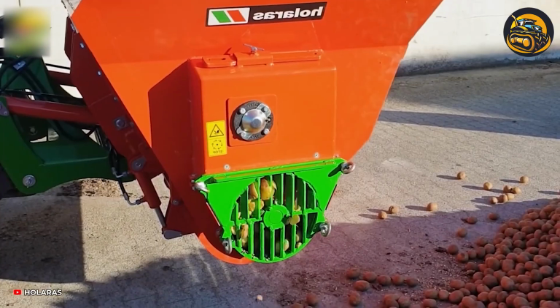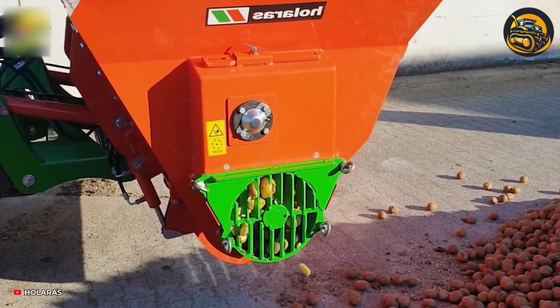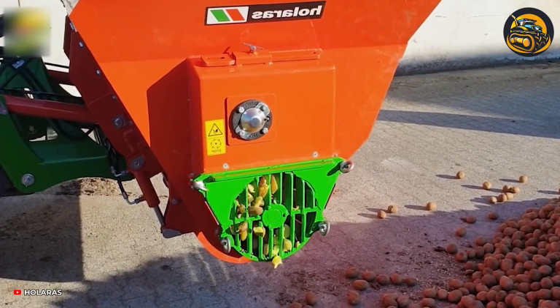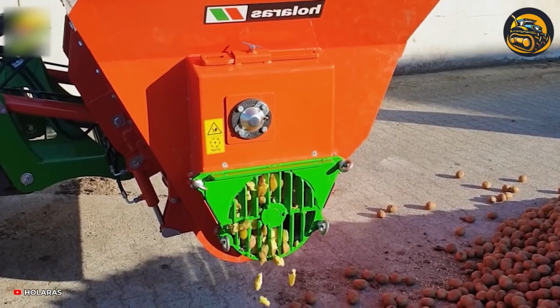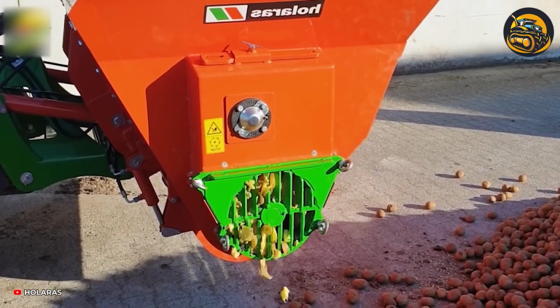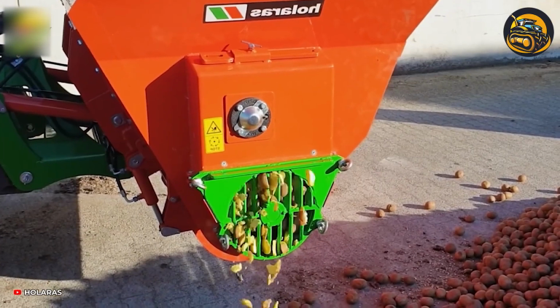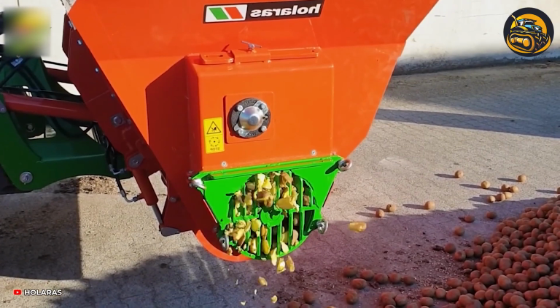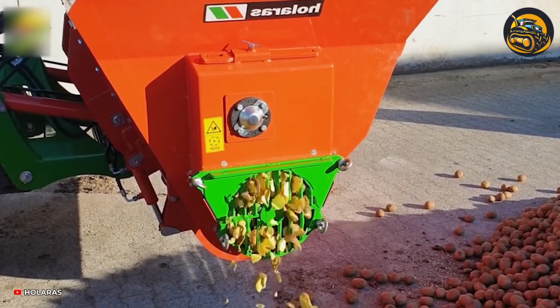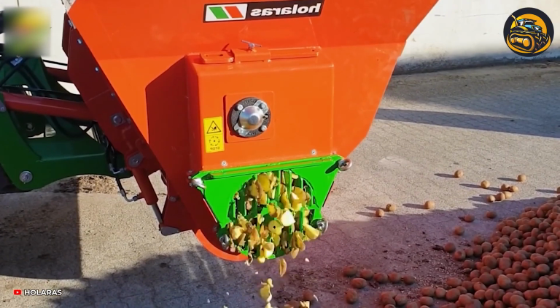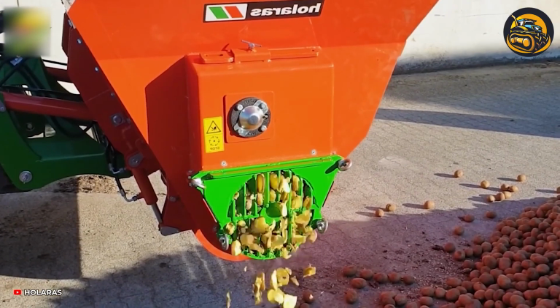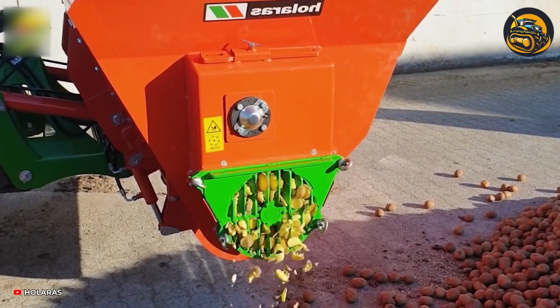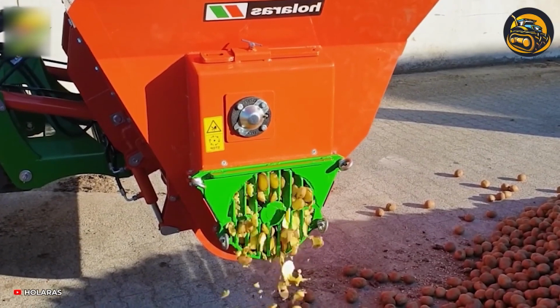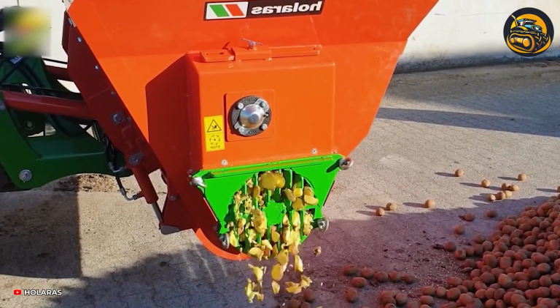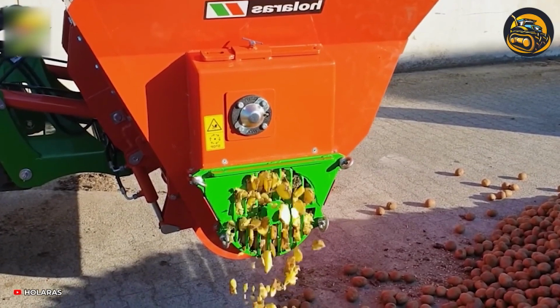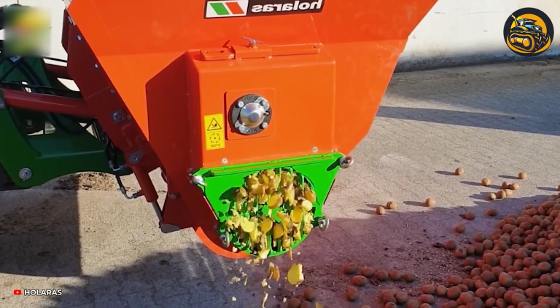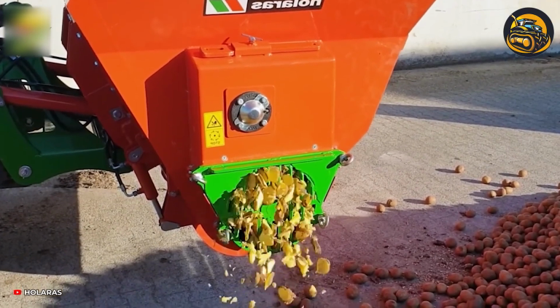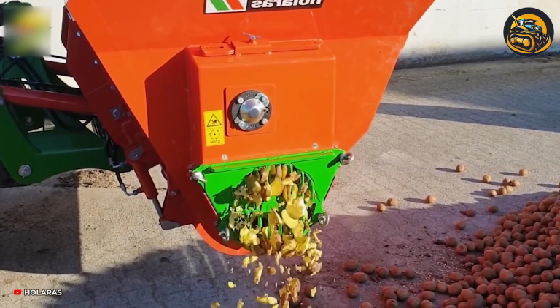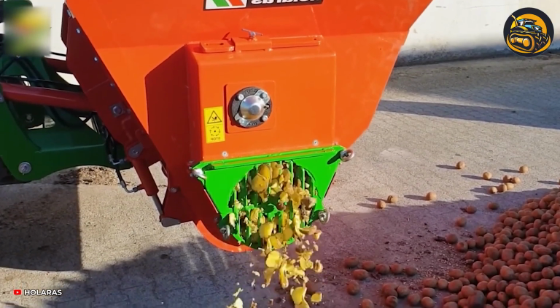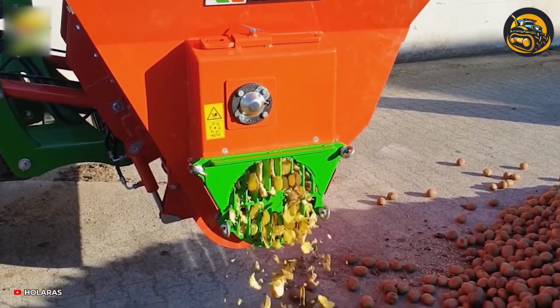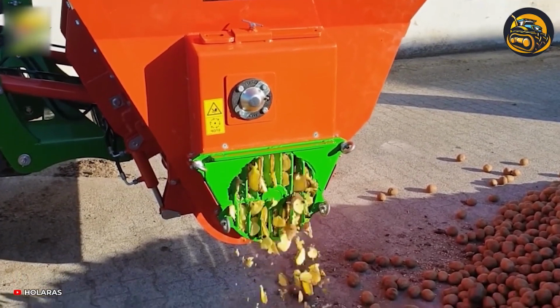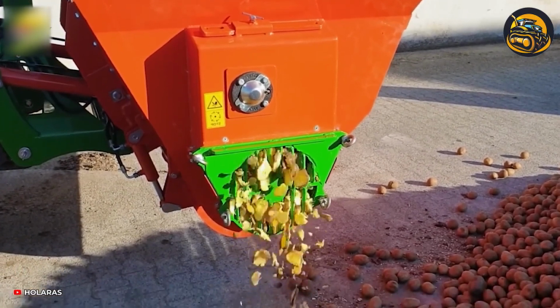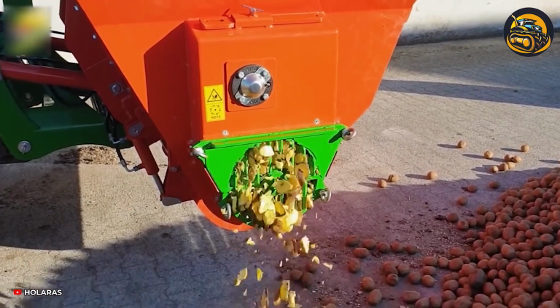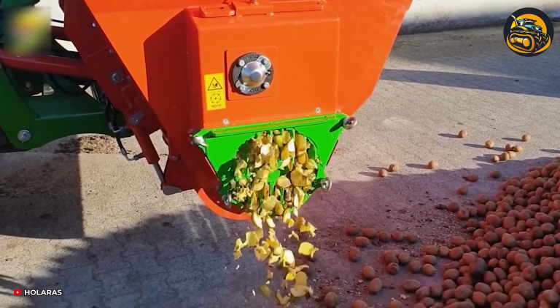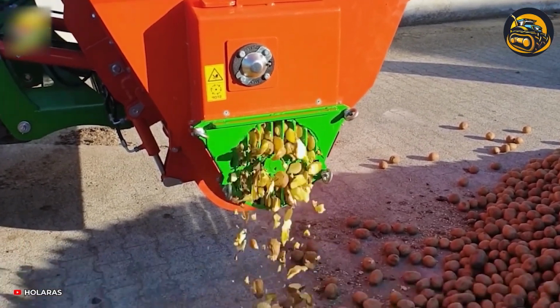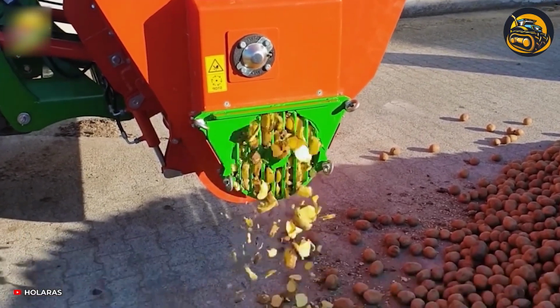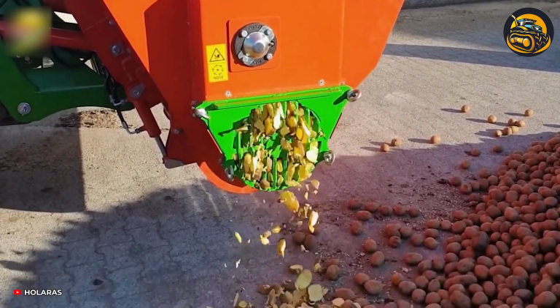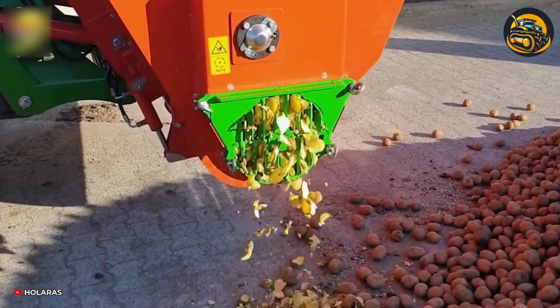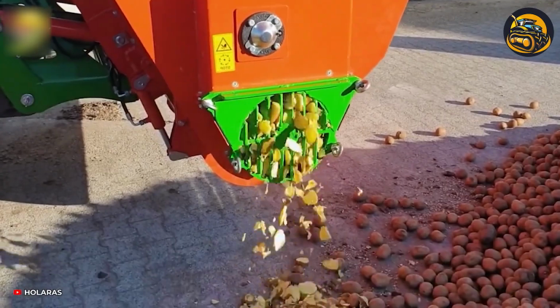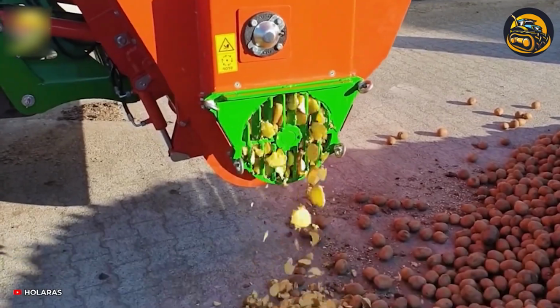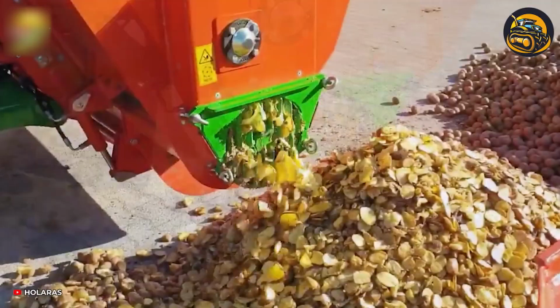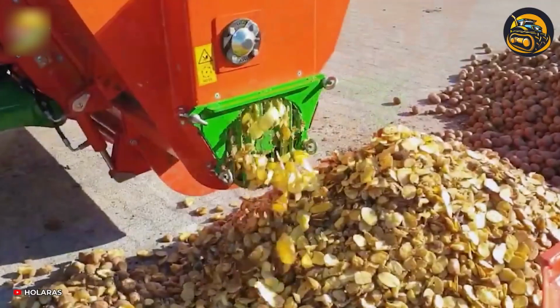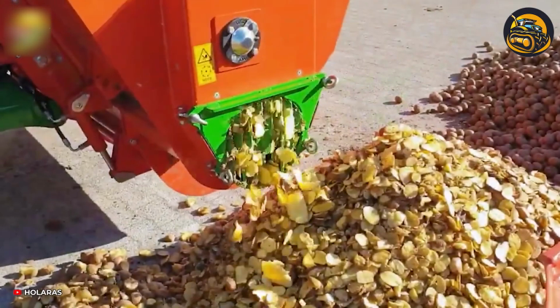Potatoes are sliced thinly and evenly to ensure freshness for livestock feed.